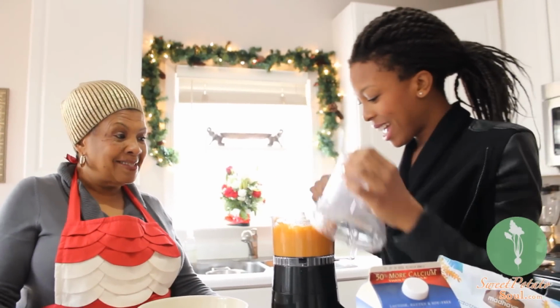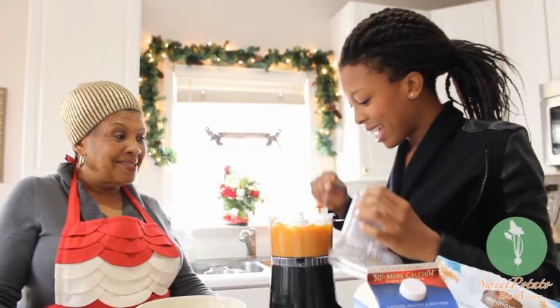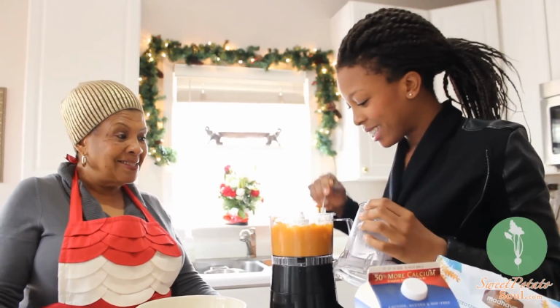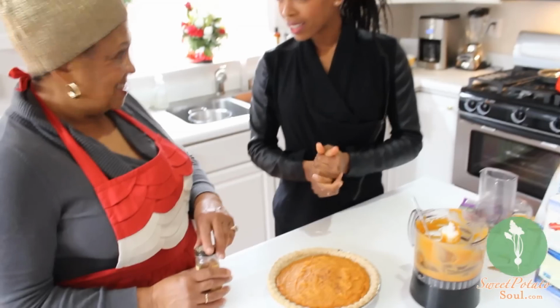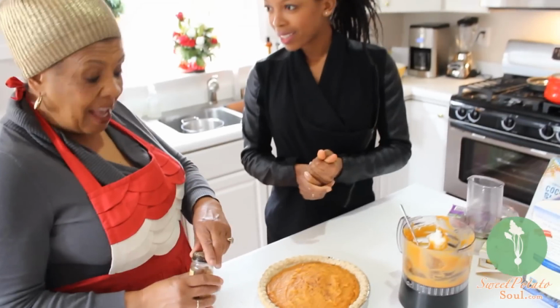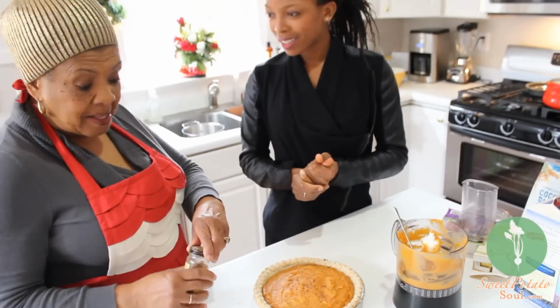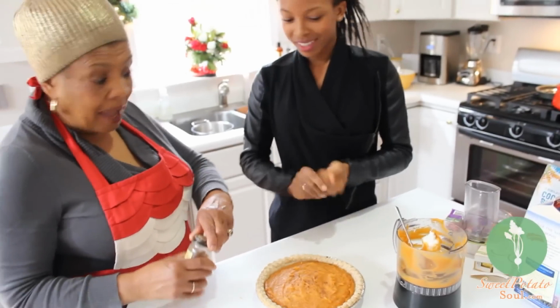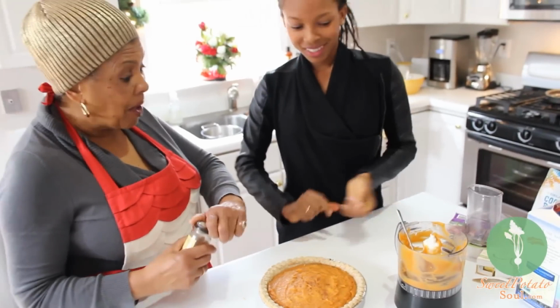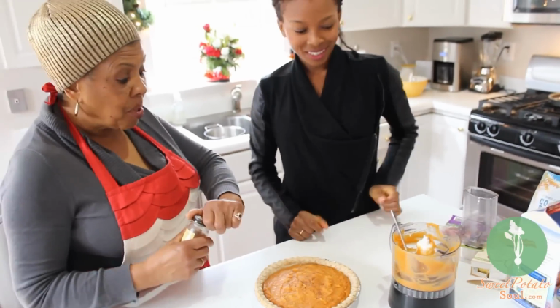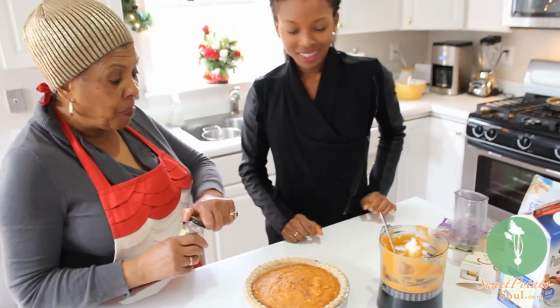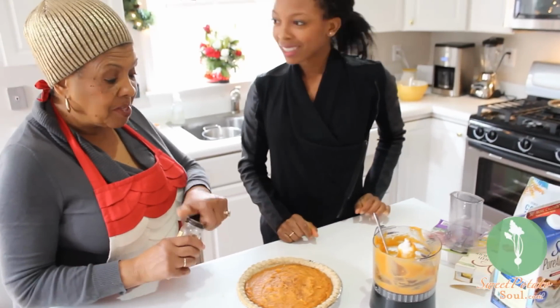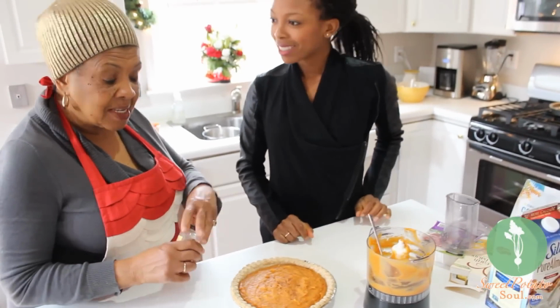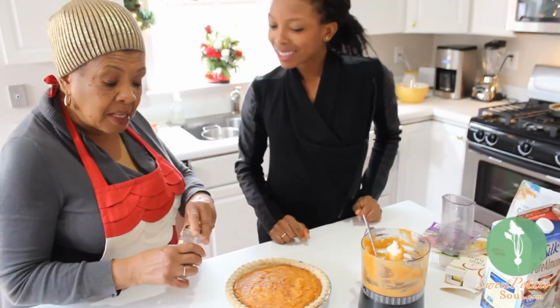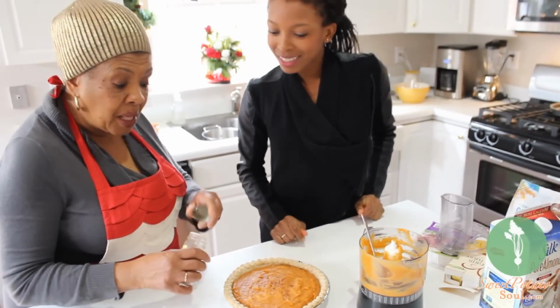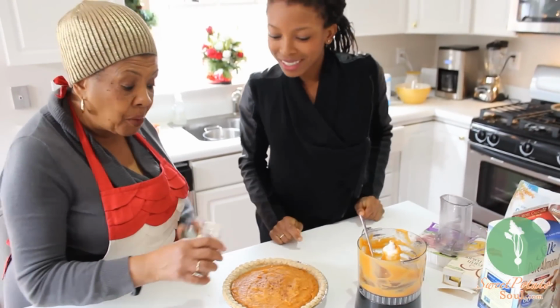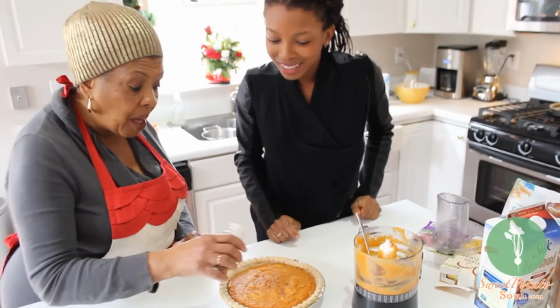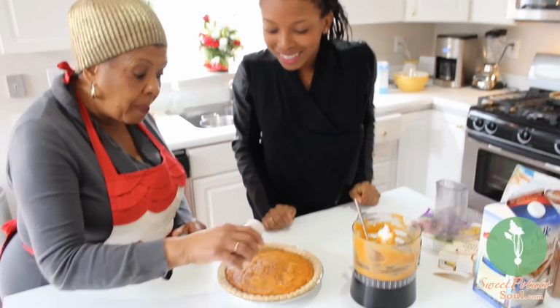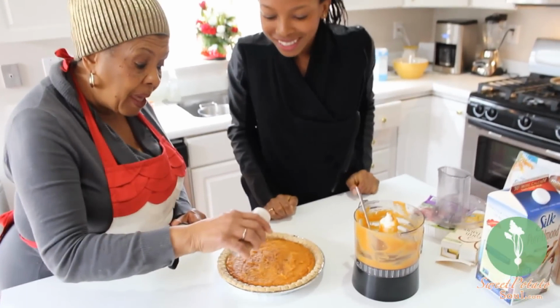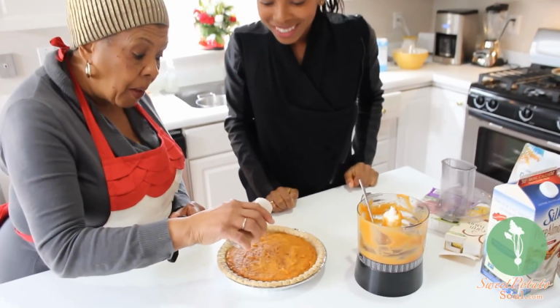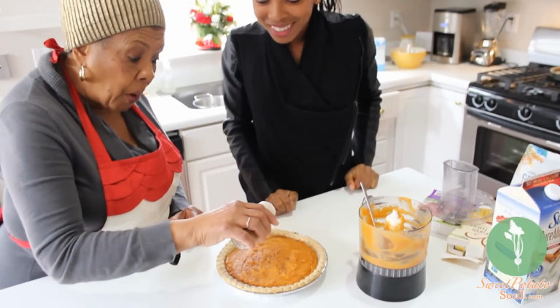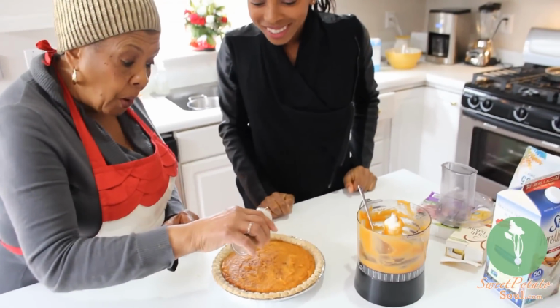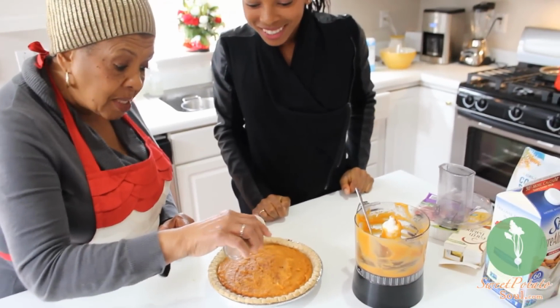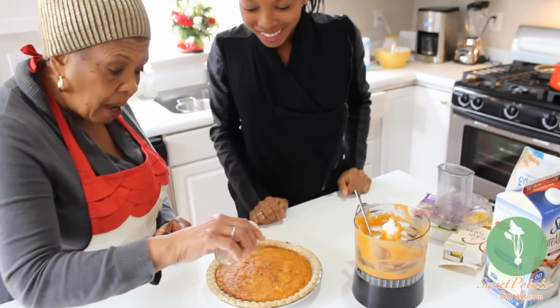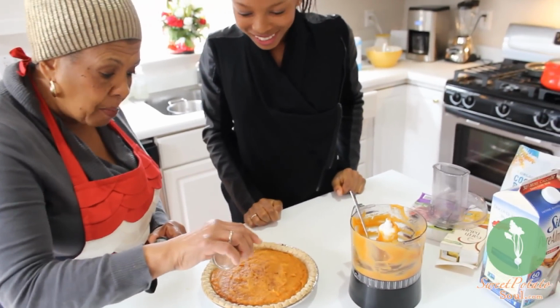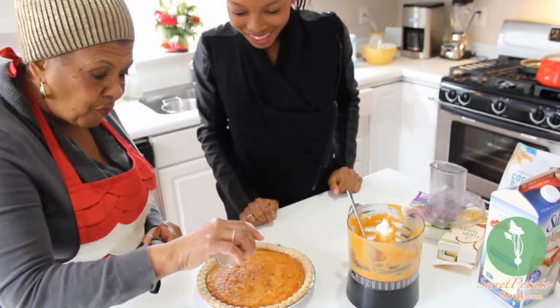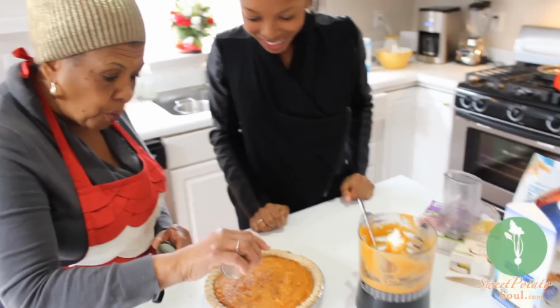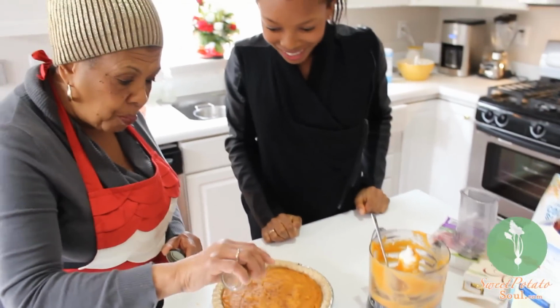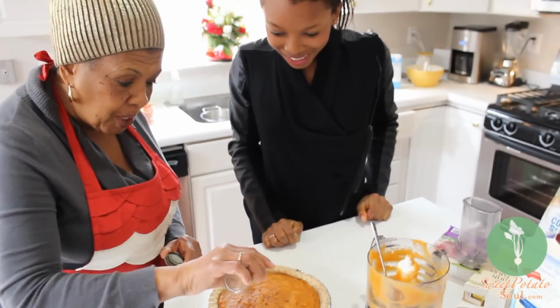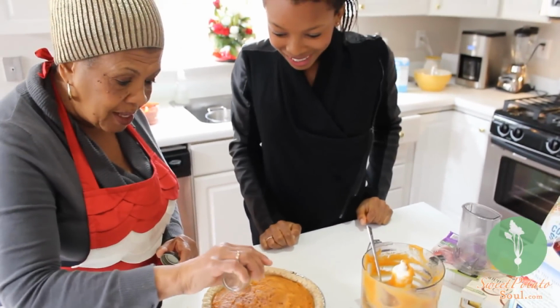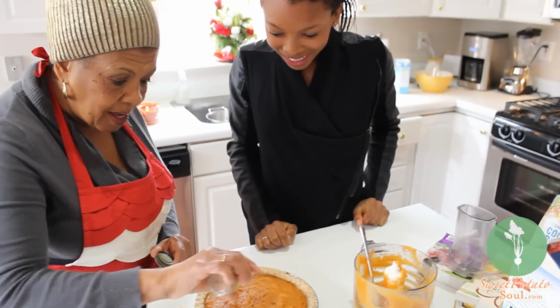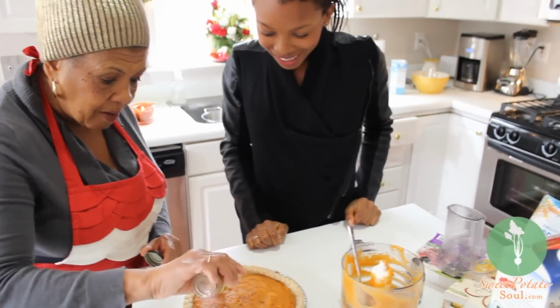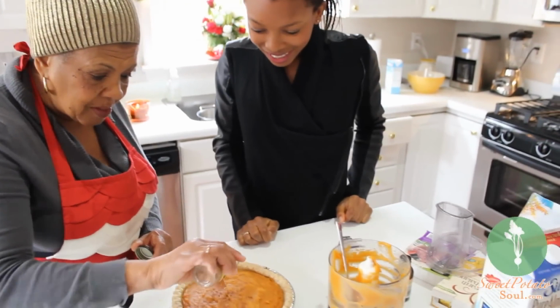Now I'm gonna put just a little nutmeg on top before we put it in the oven.